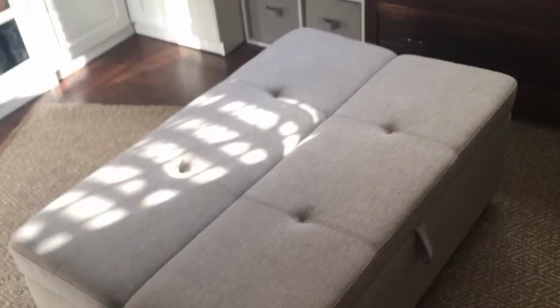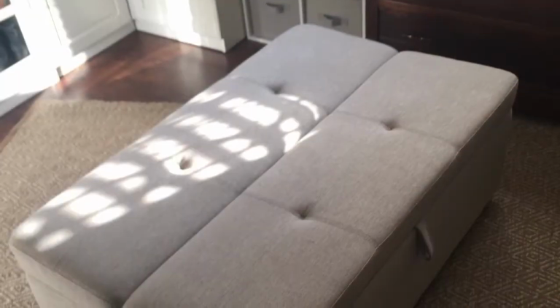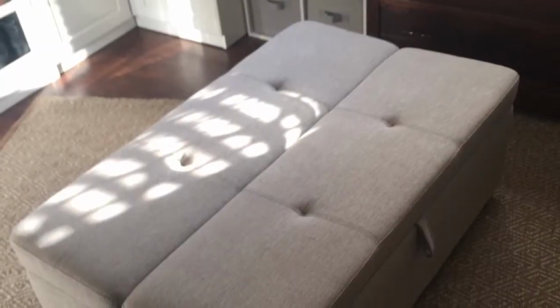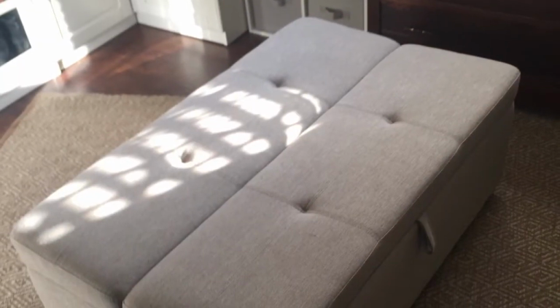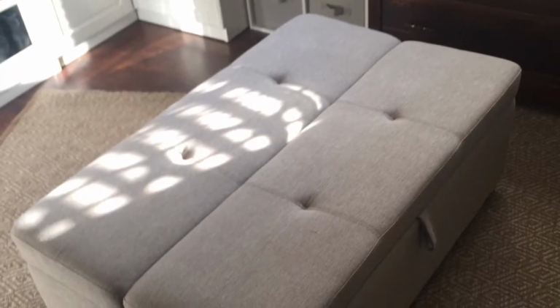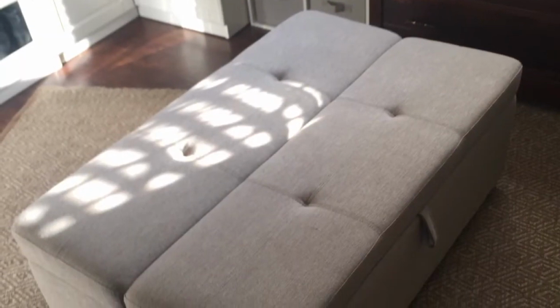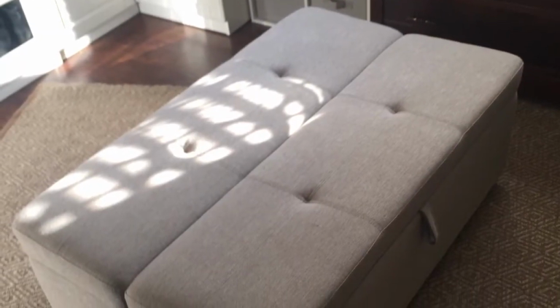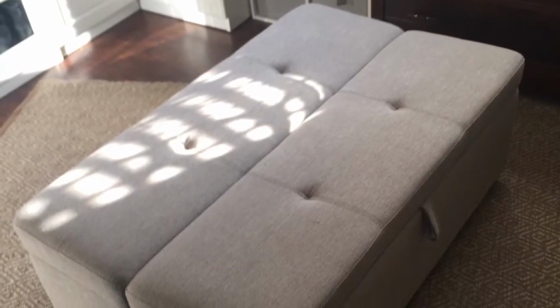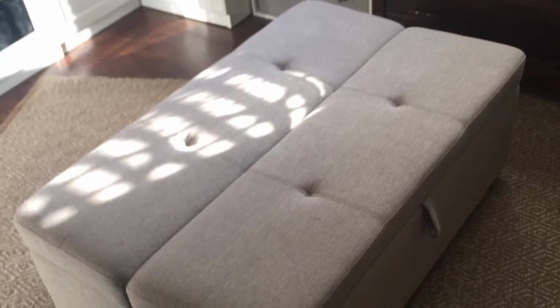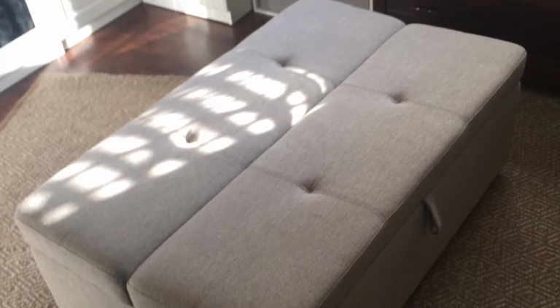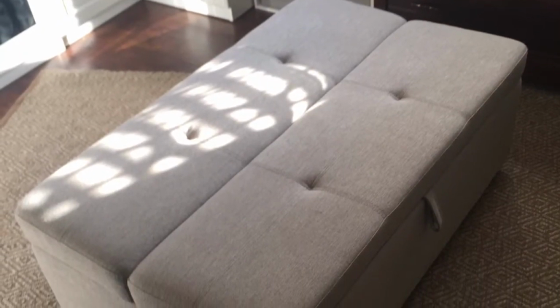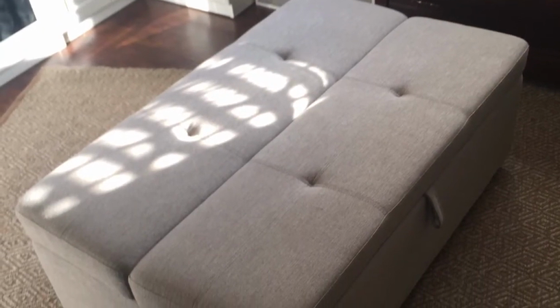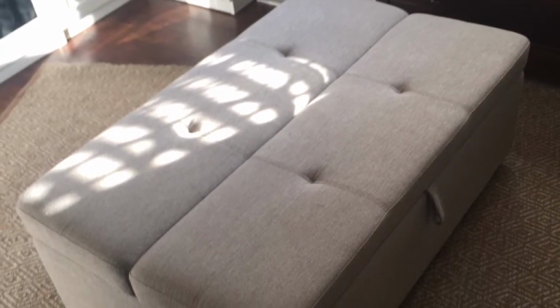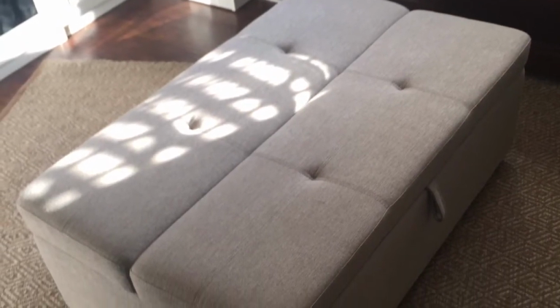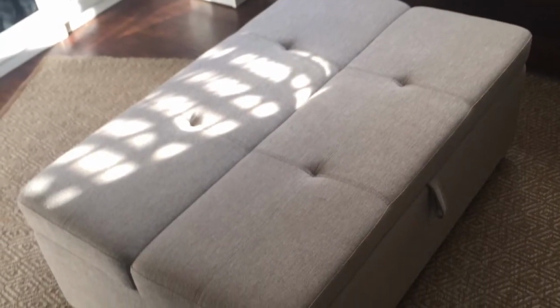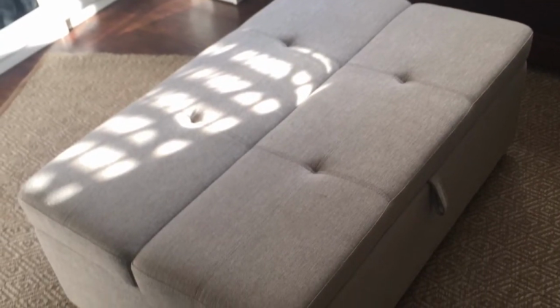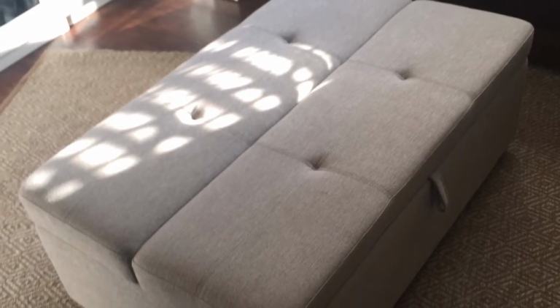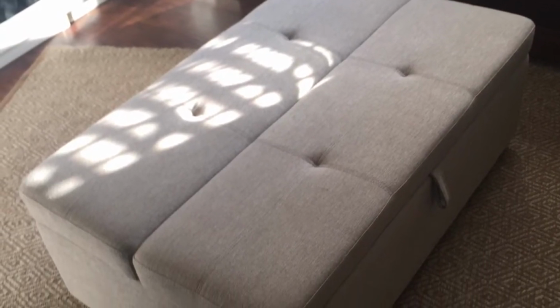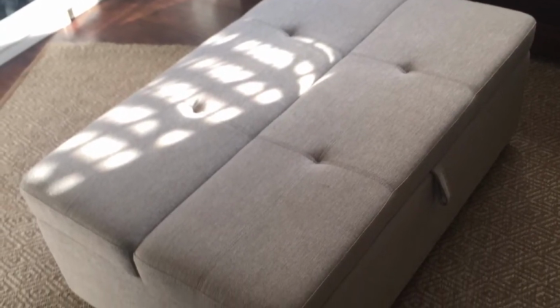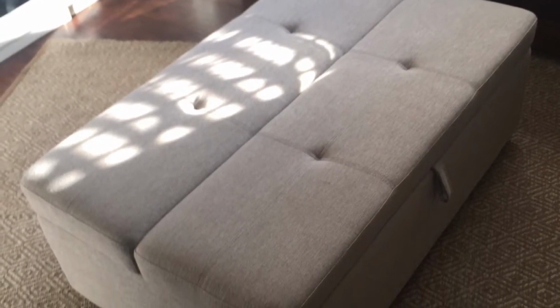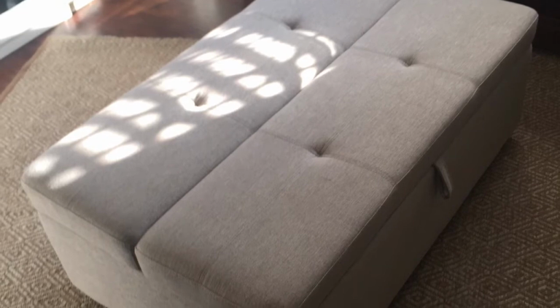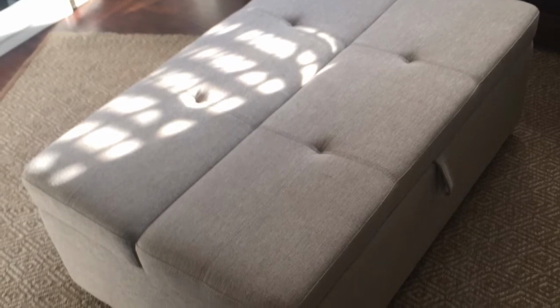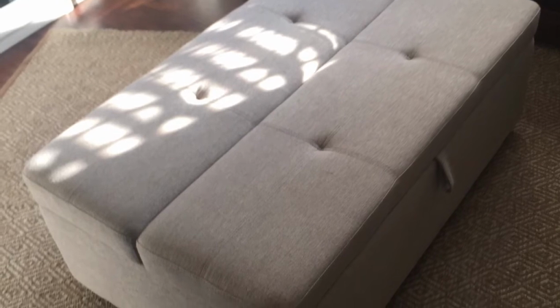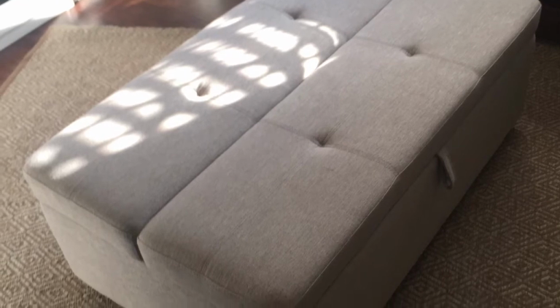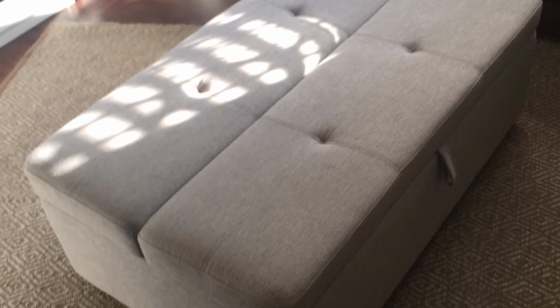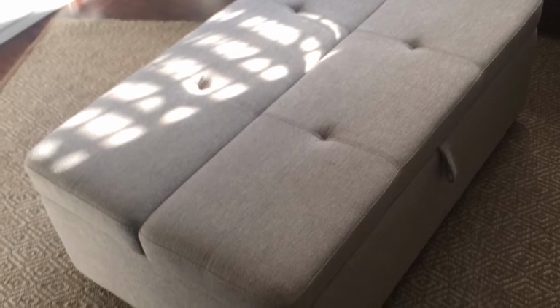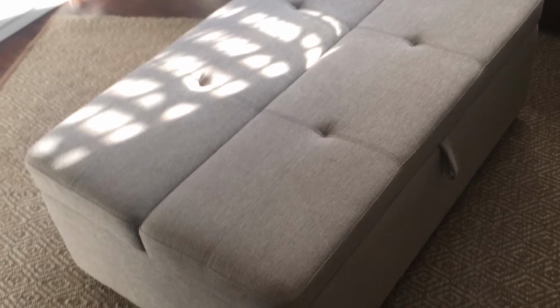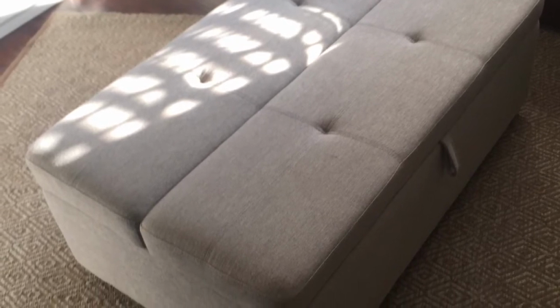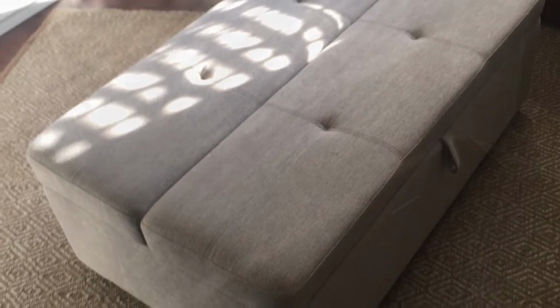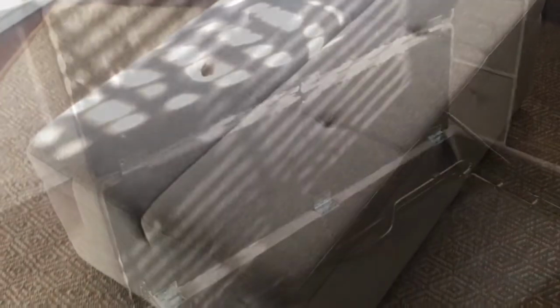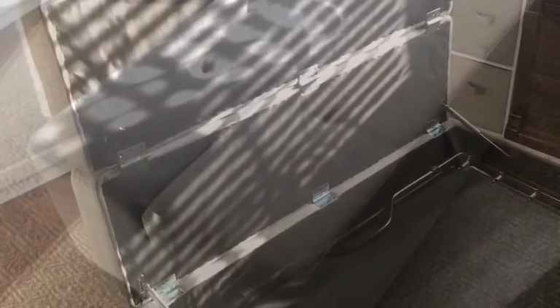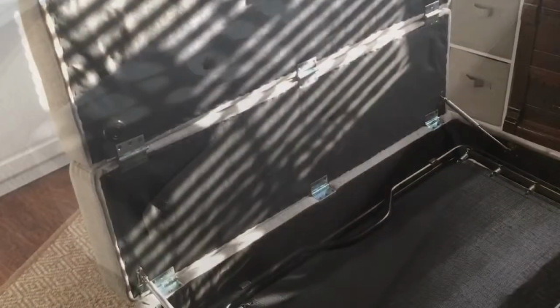Now to the ottoman in the room. Not only does this provide a place to sit in the room, this is the guest's bed.